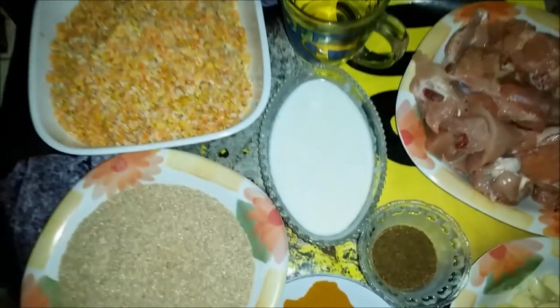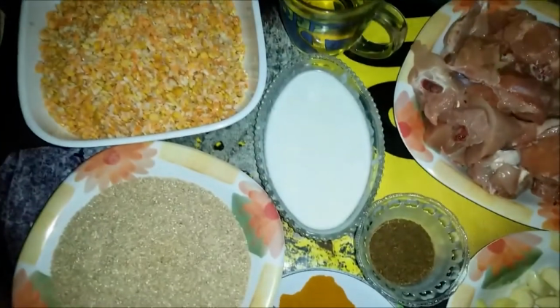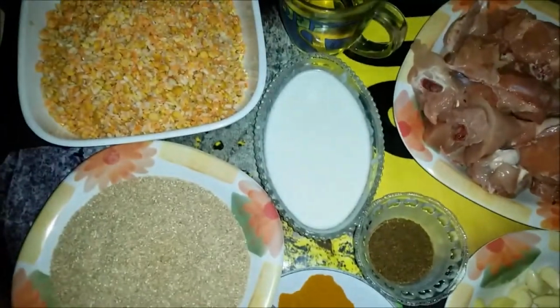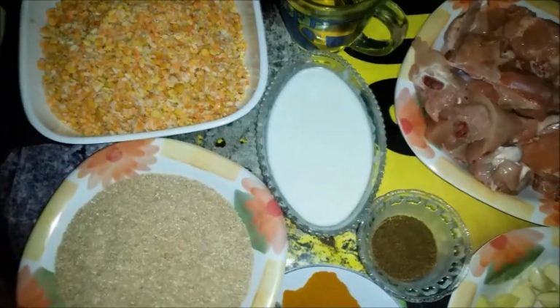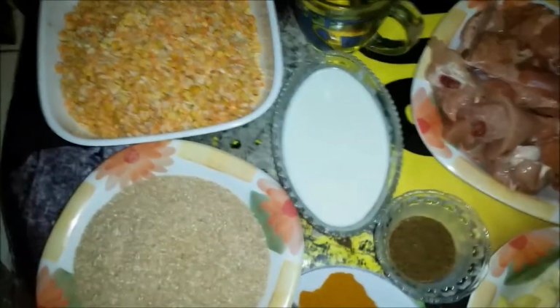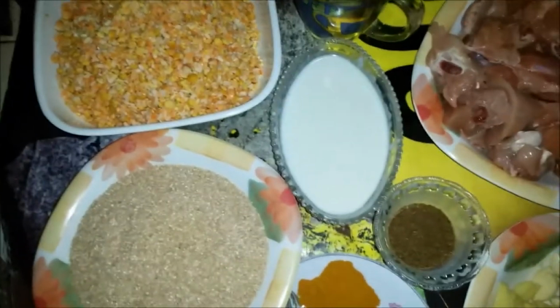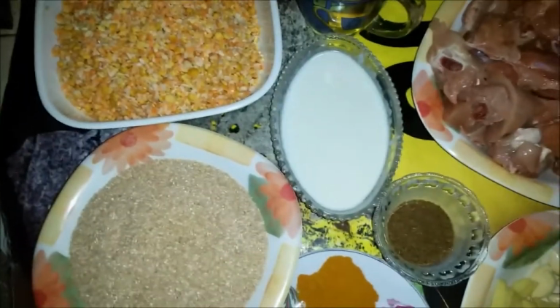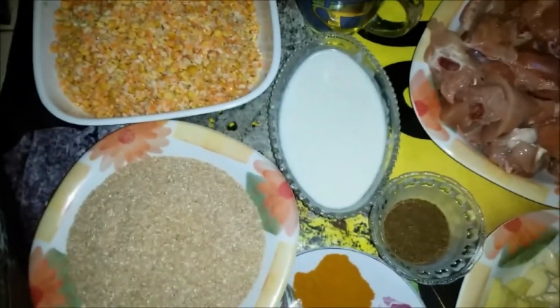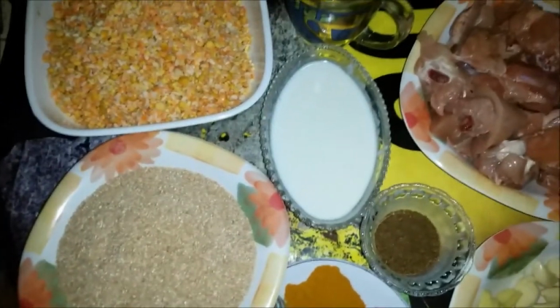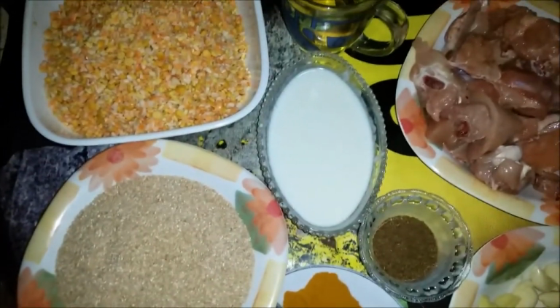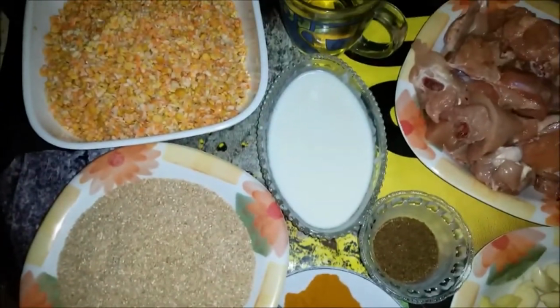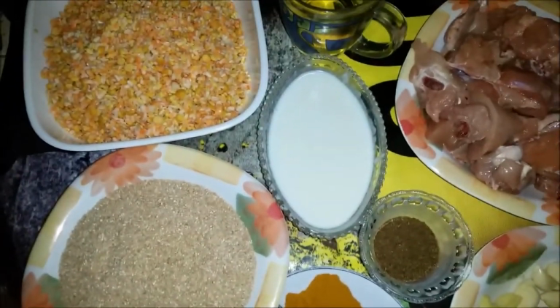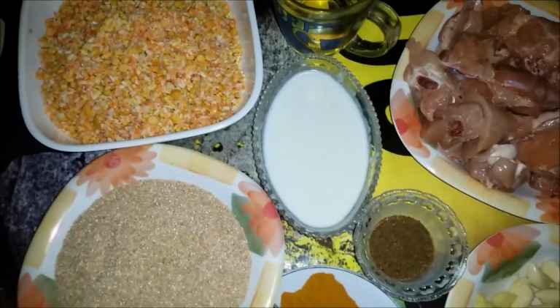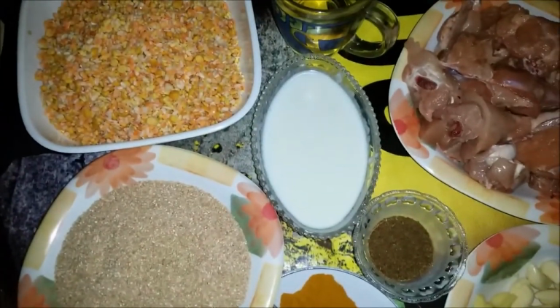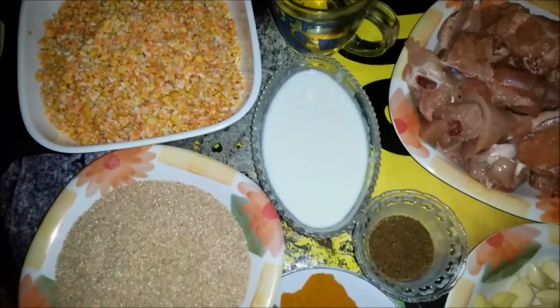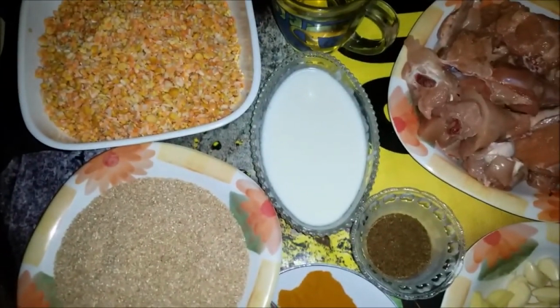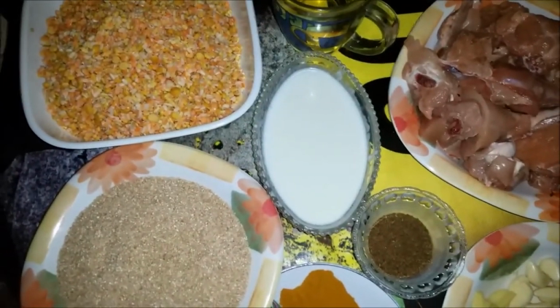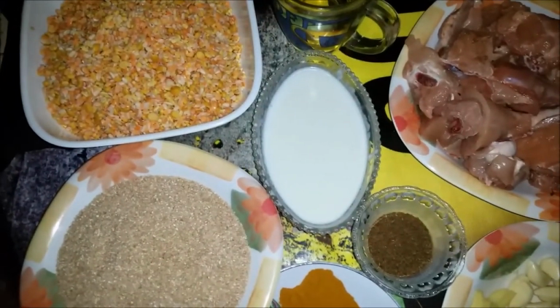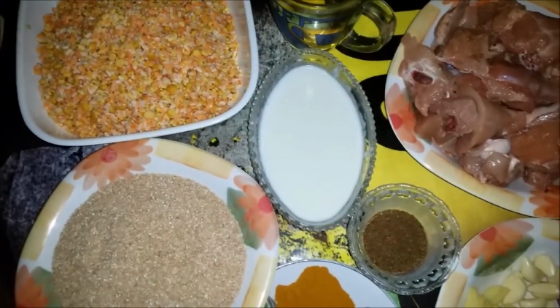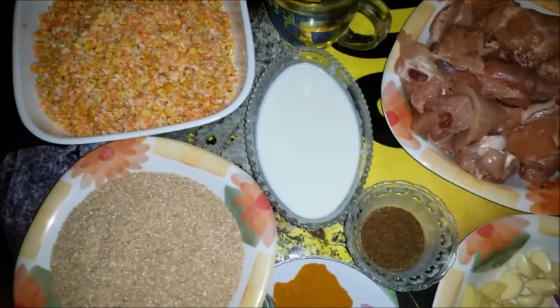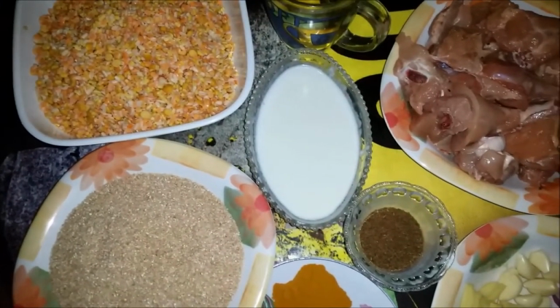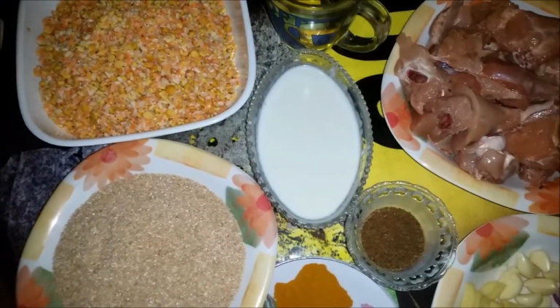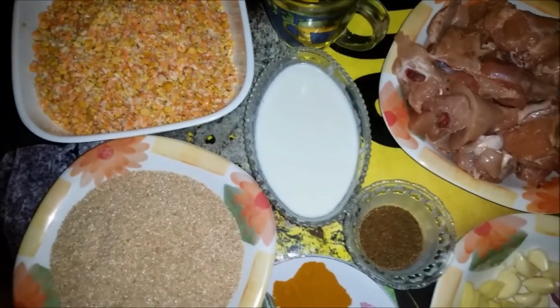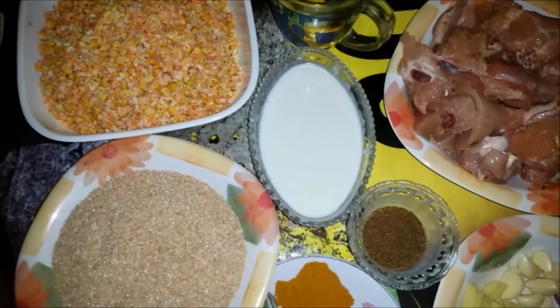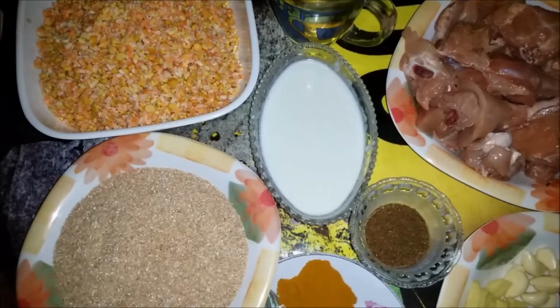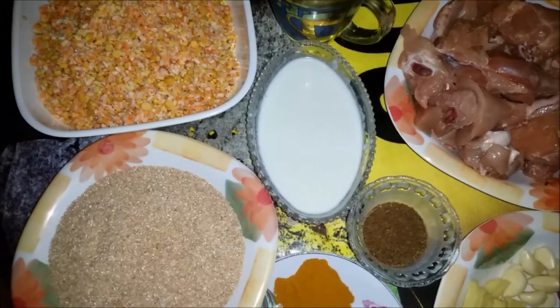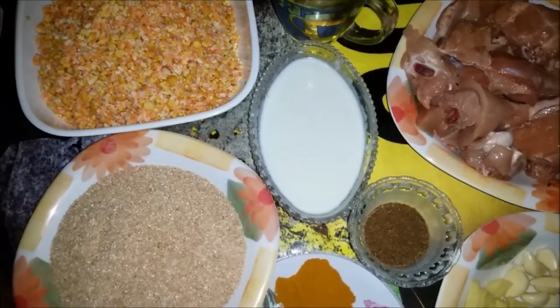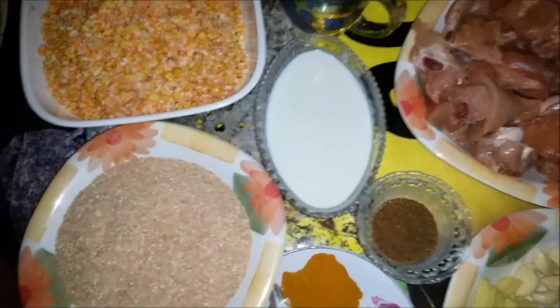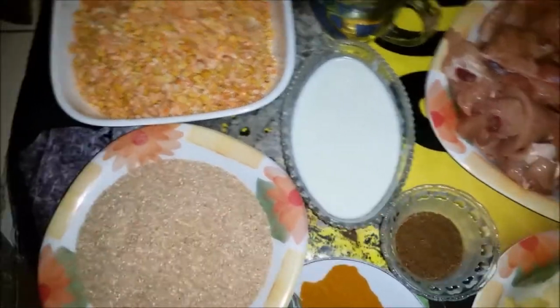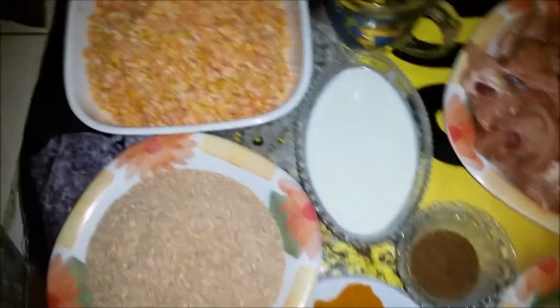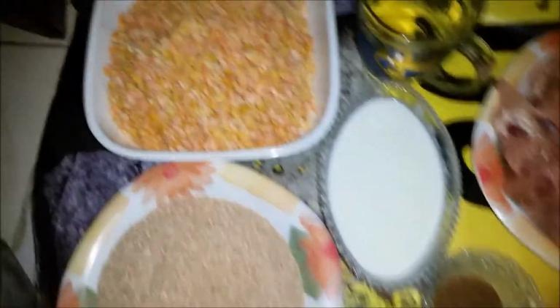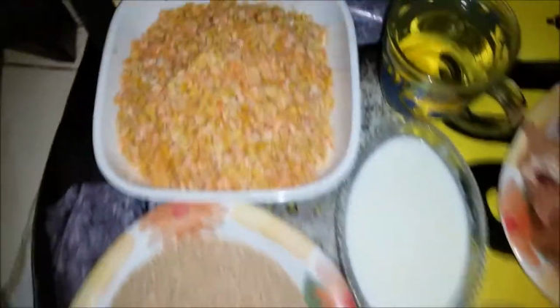Assalamu alaikum. Today I will tell you how to make Haleem recipe. For that, I need the following ingredients.